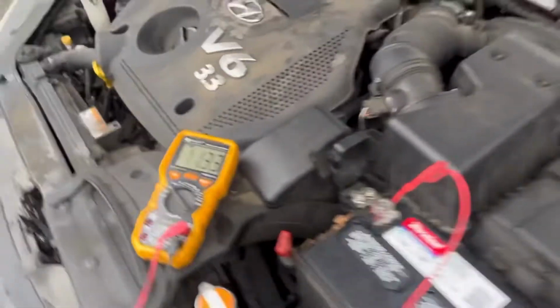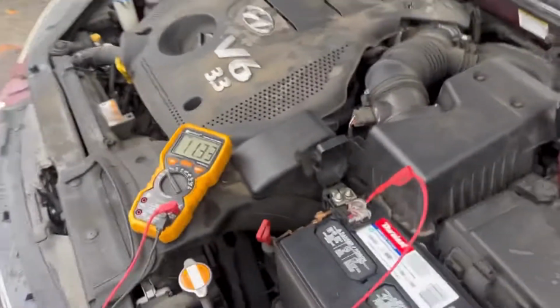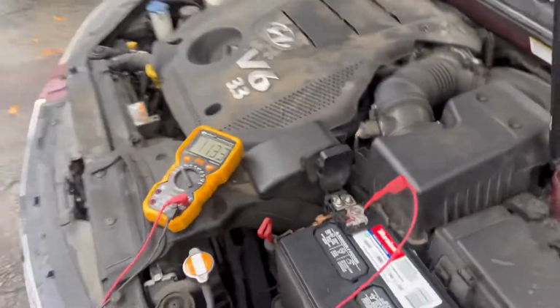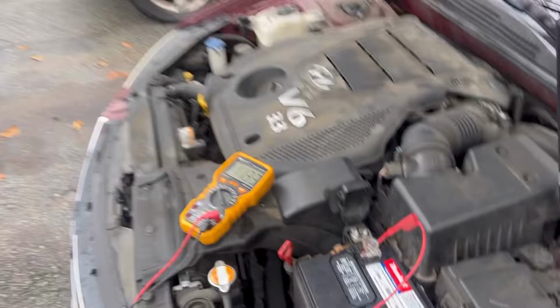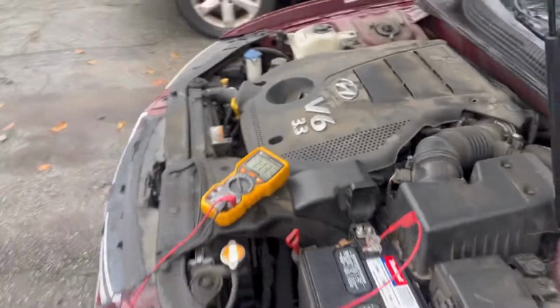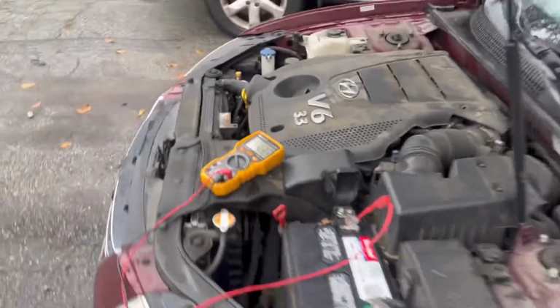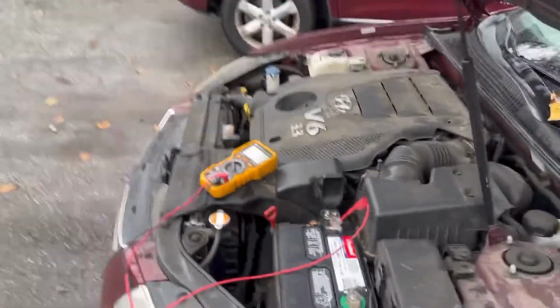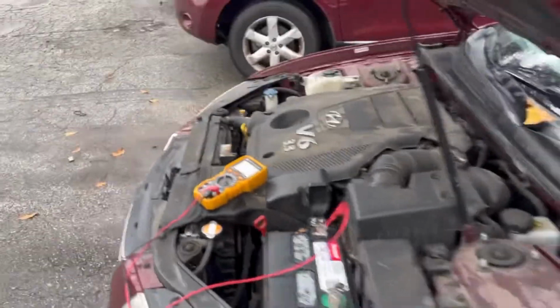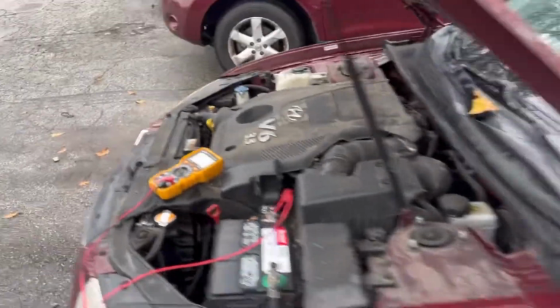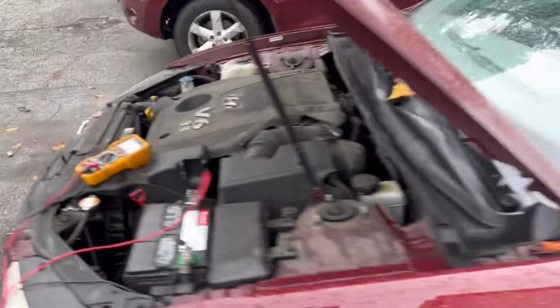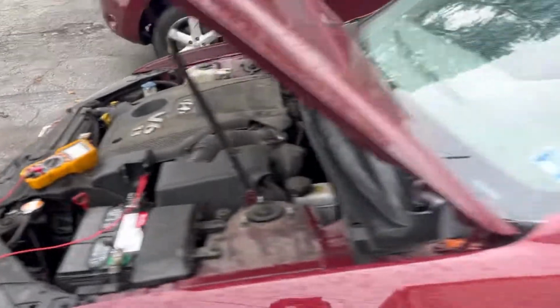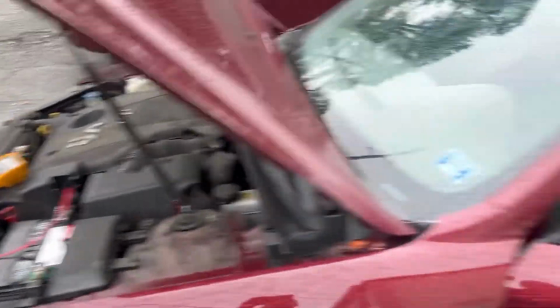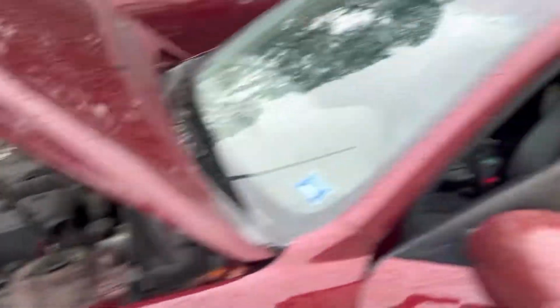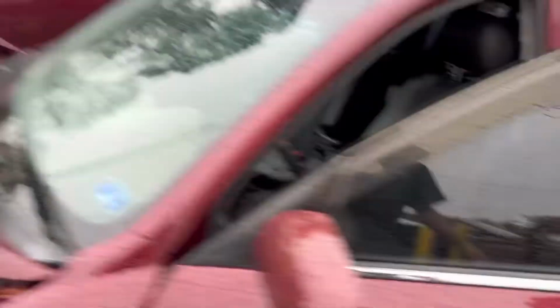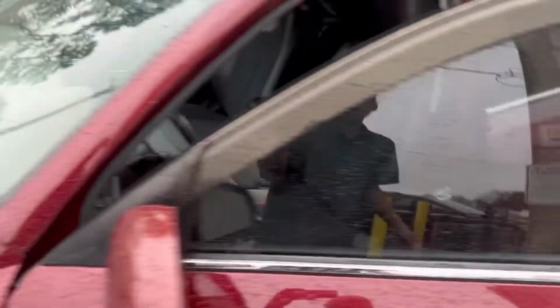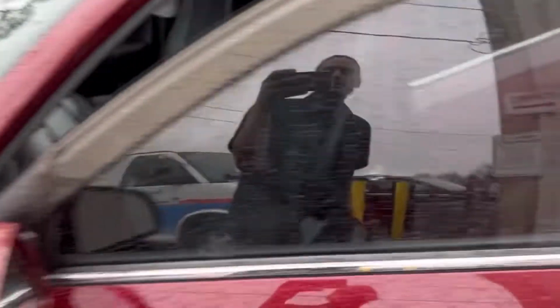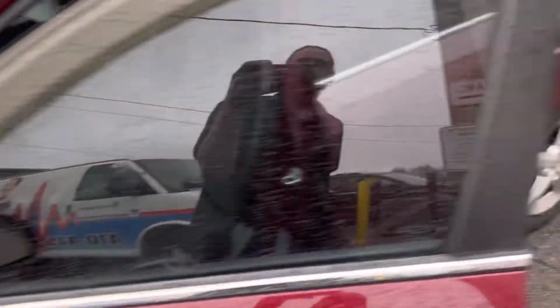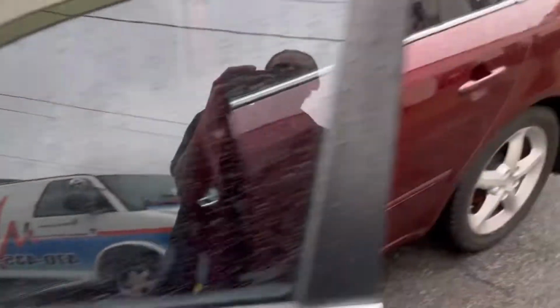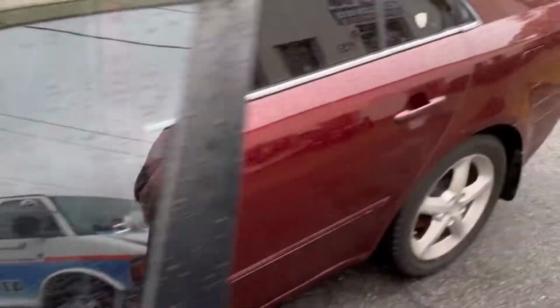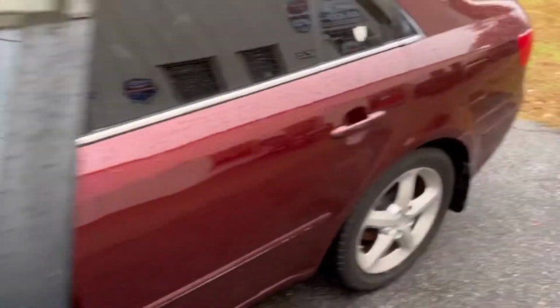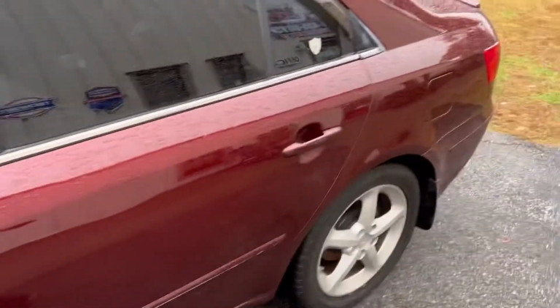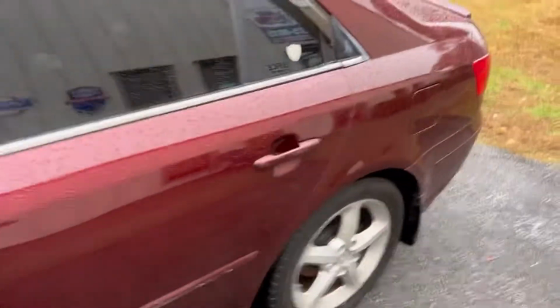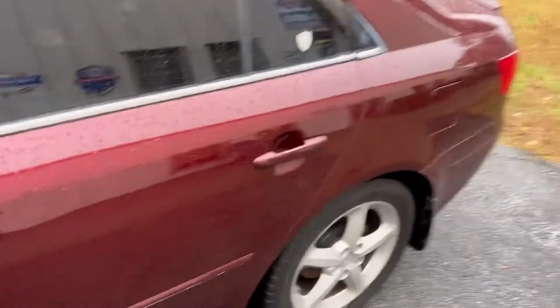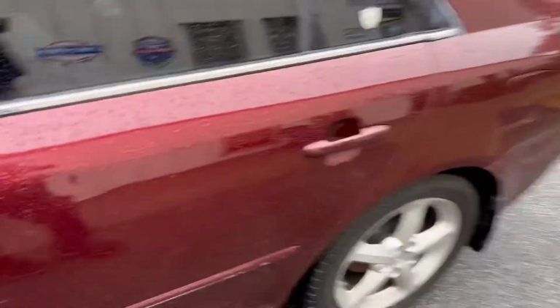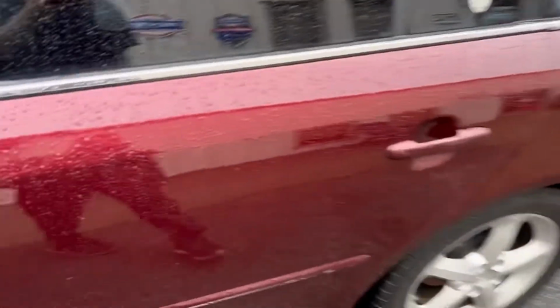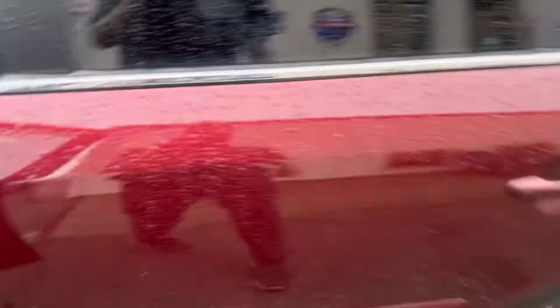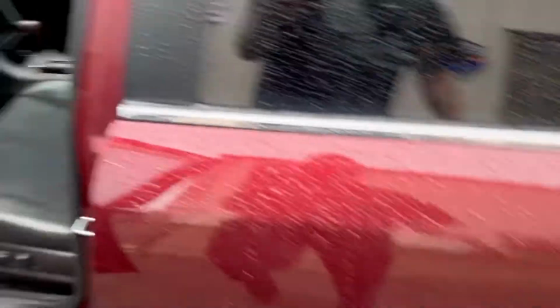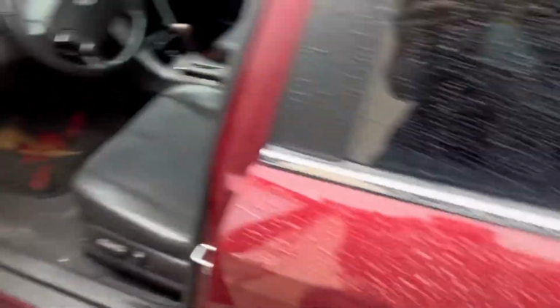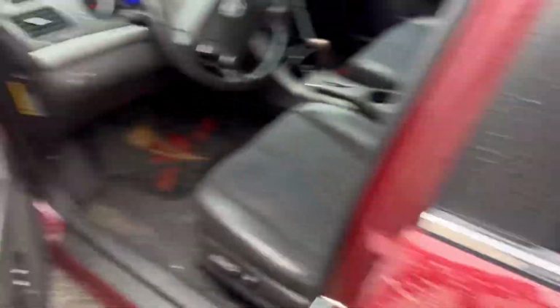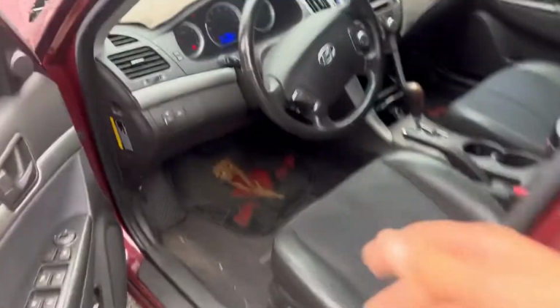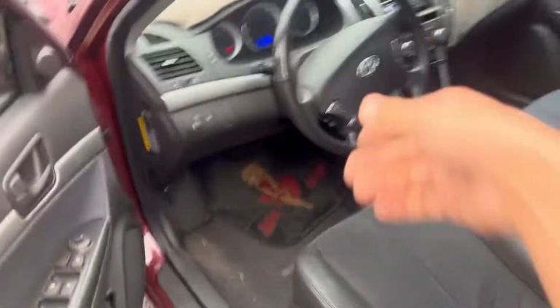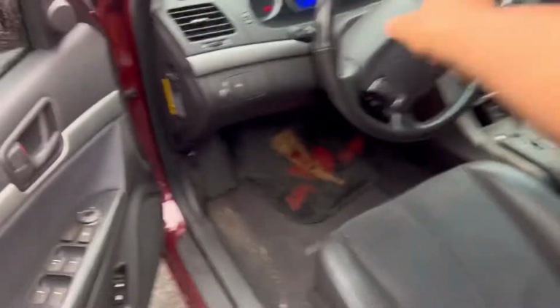Nope, it's not putting out anything. So the next thing I'm going to do is turn it off and, like always, I'm going to check continuity between the battery and the alternator.